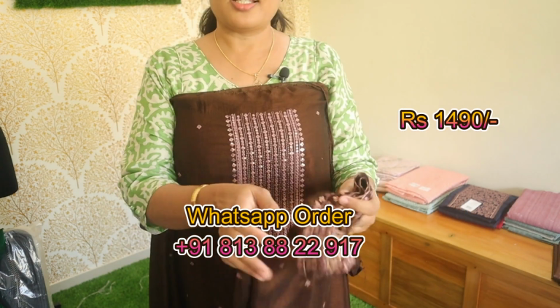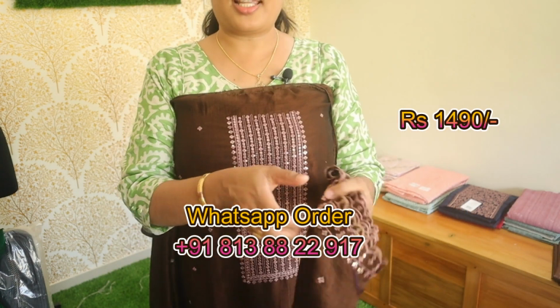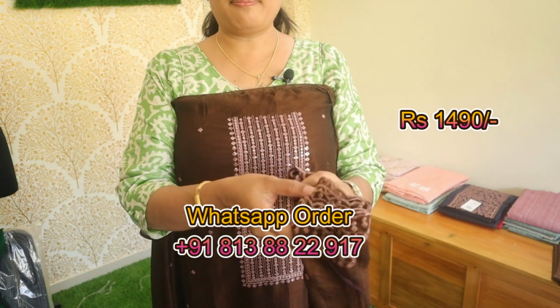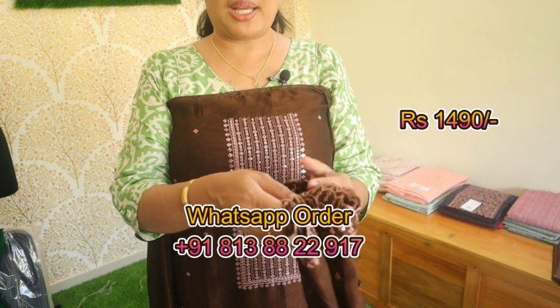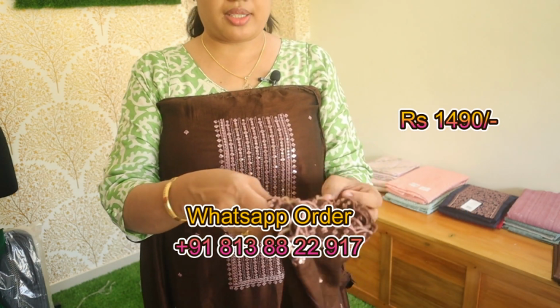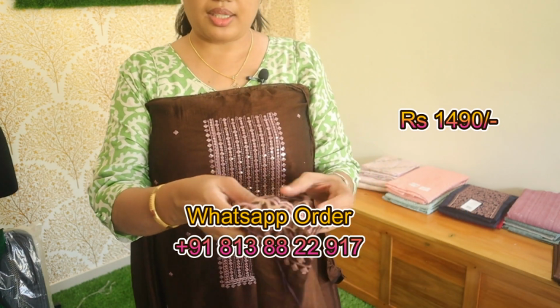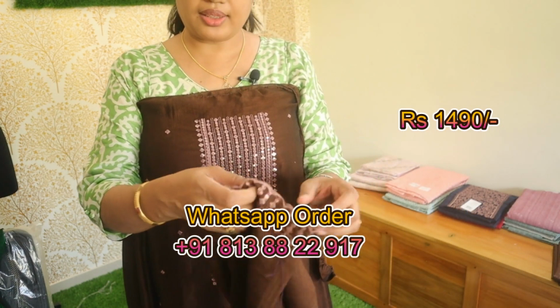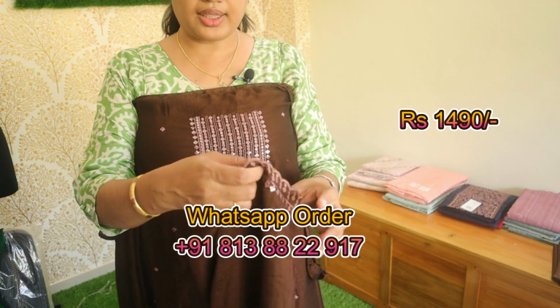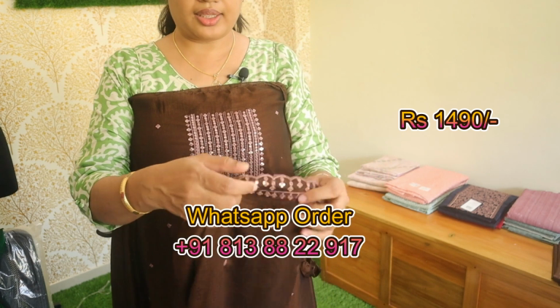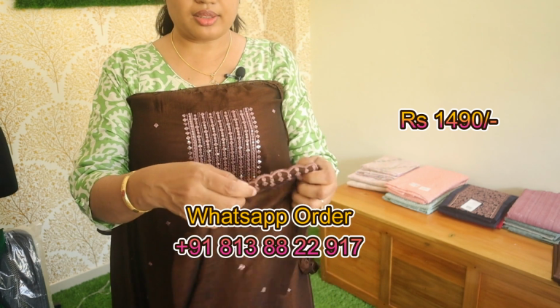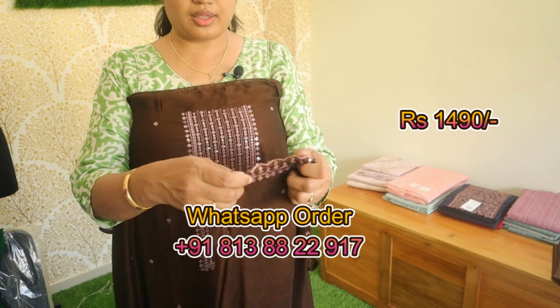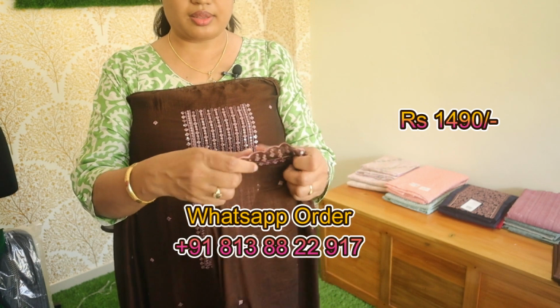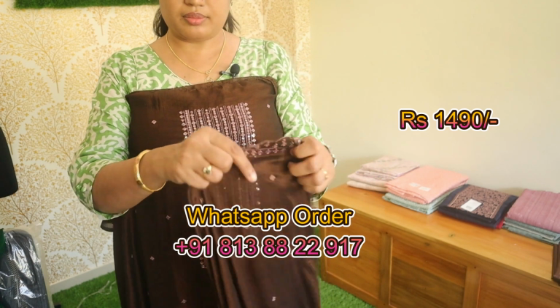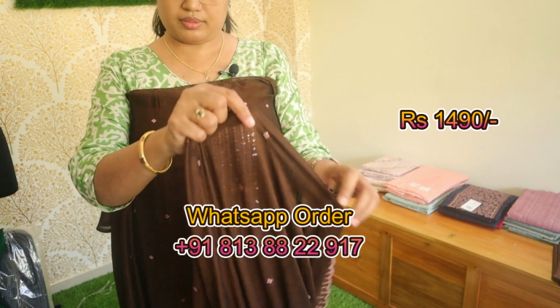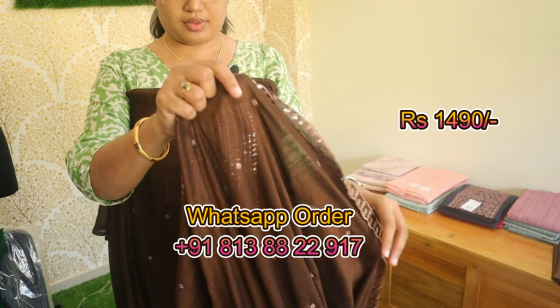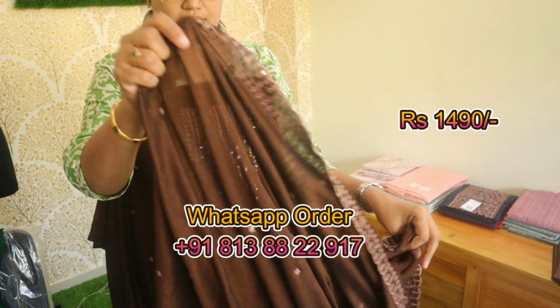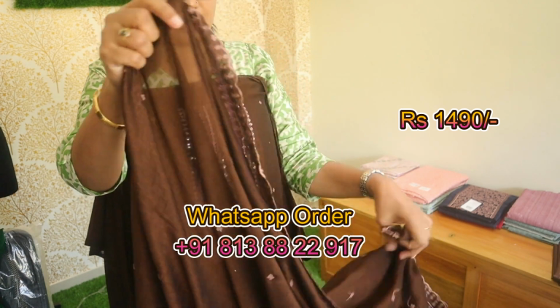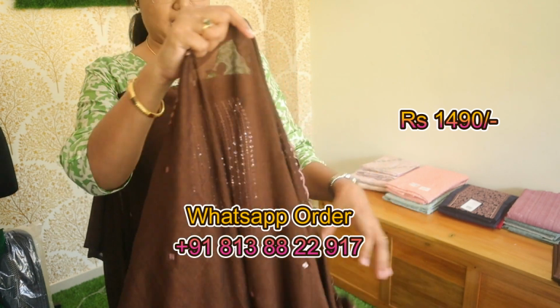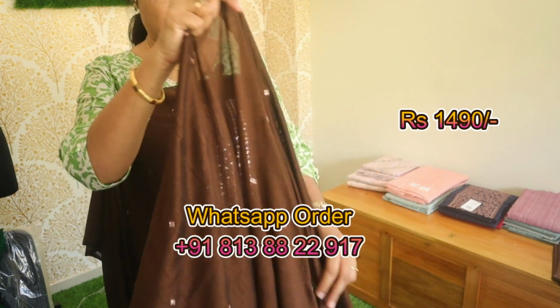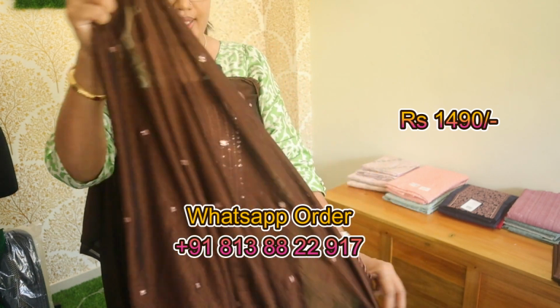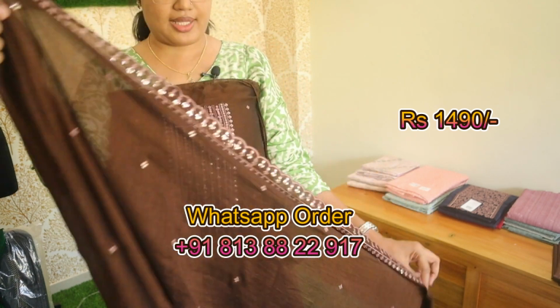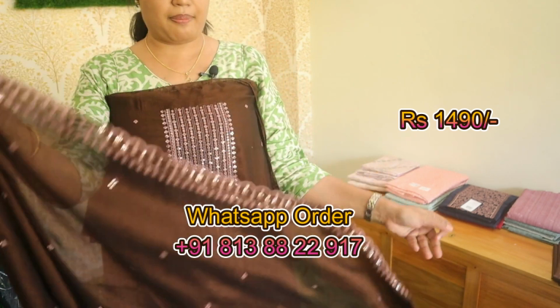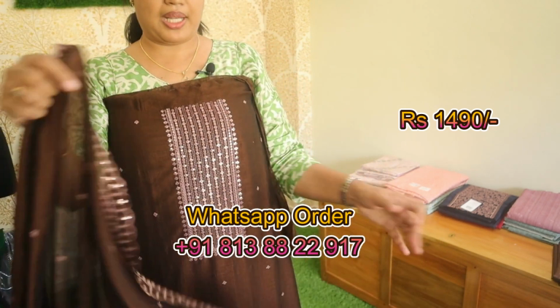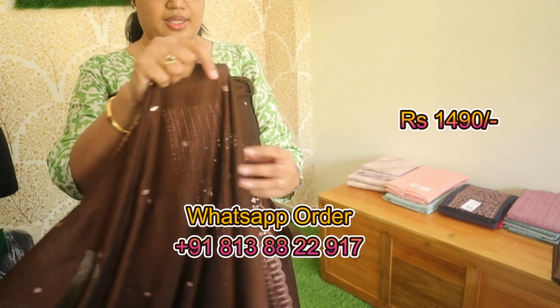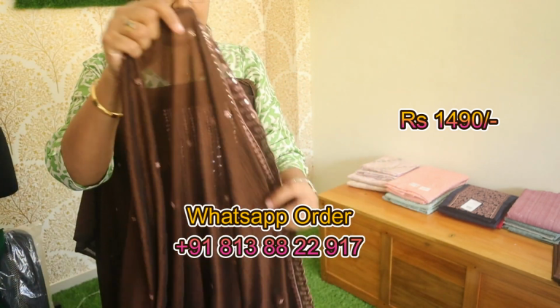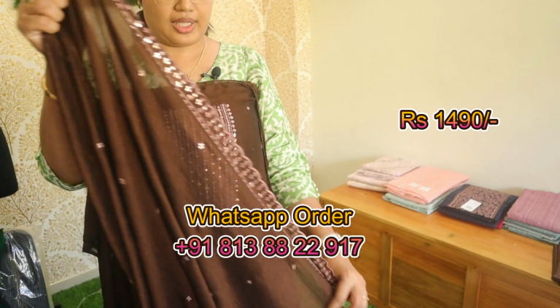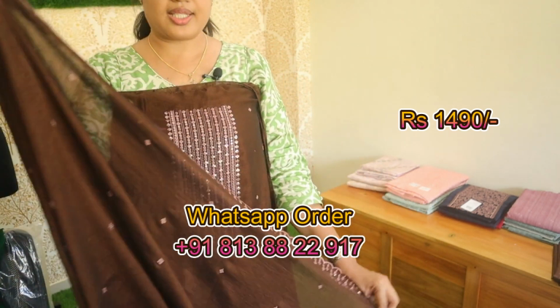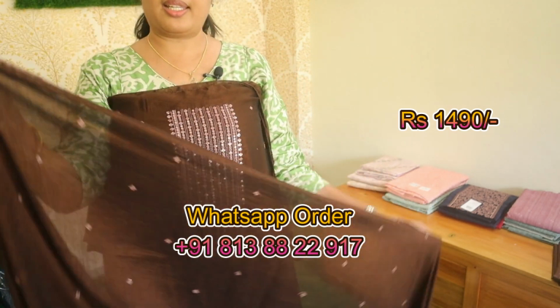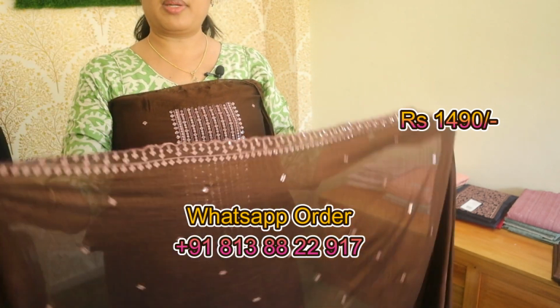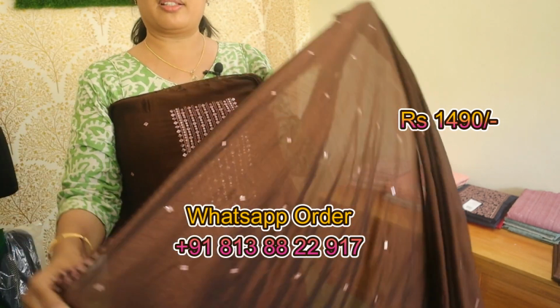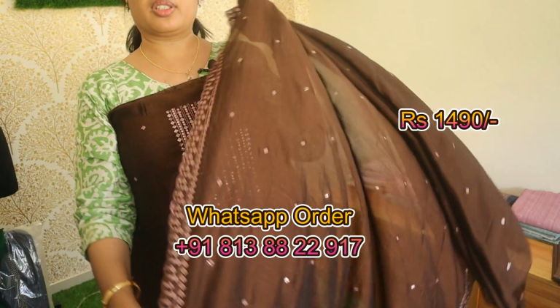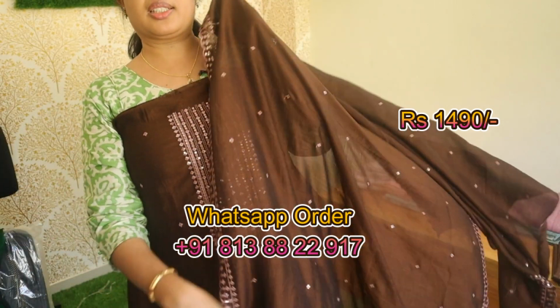Next color shade is a very dark chocolate brown shade — same pattern, same hand work.